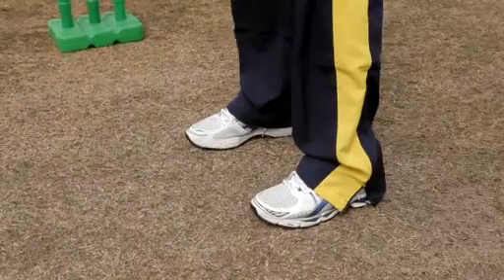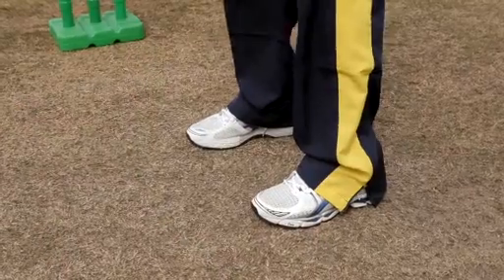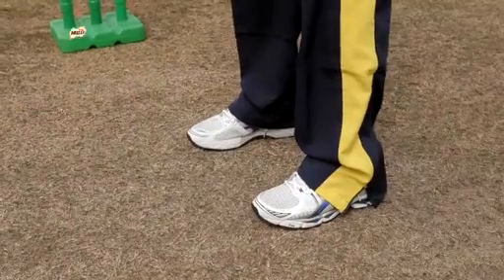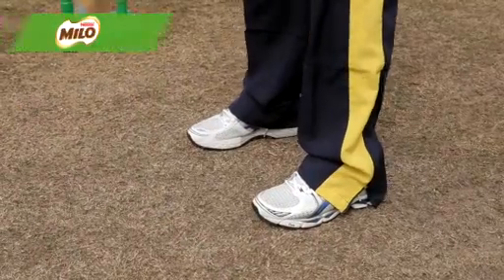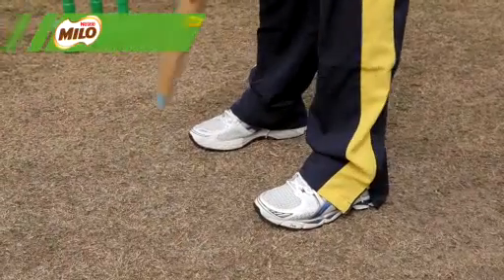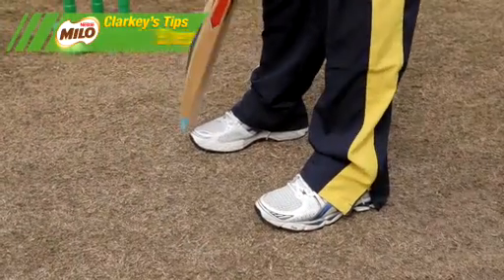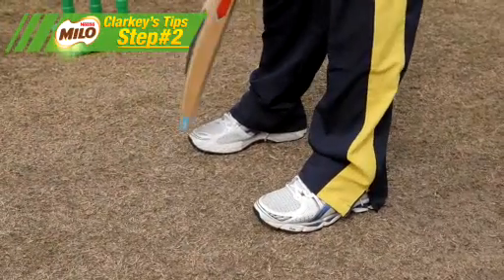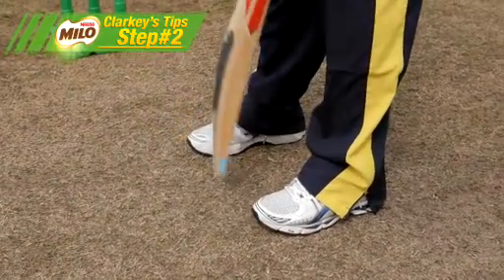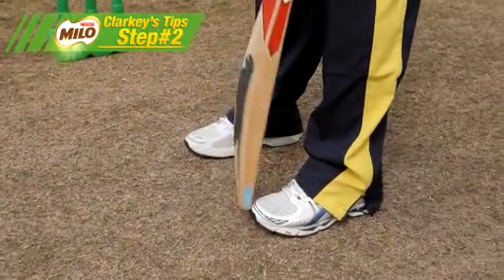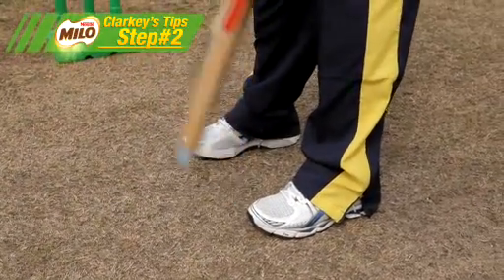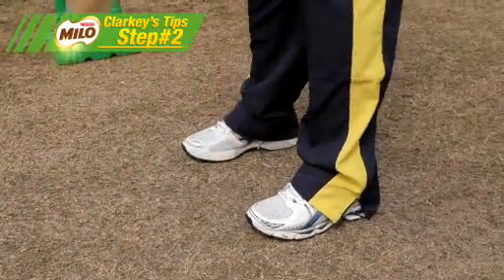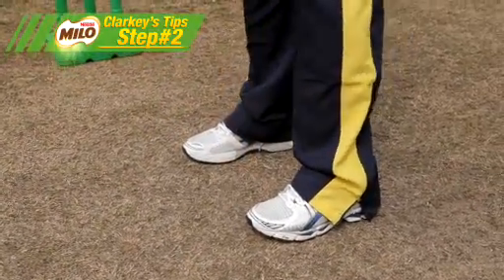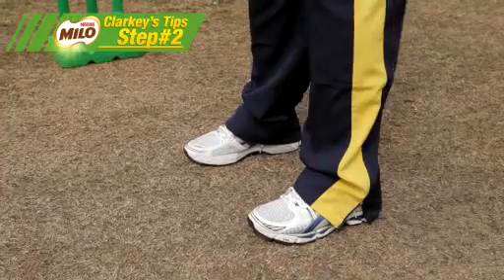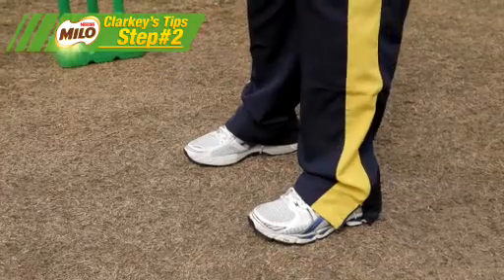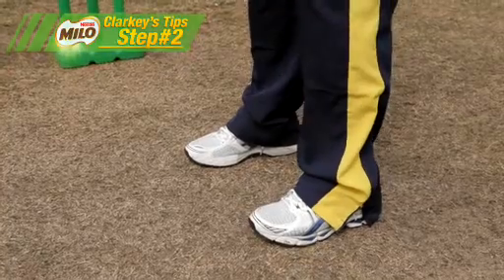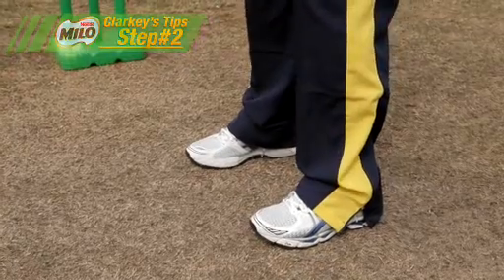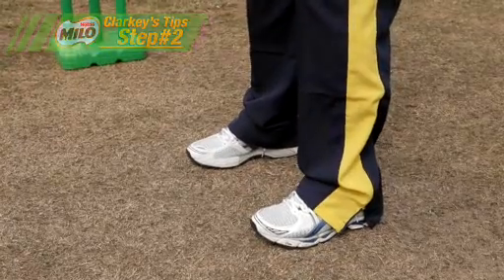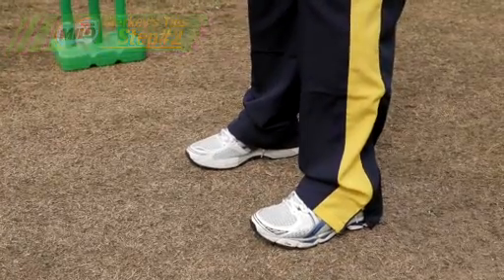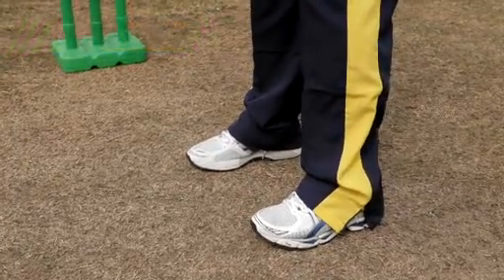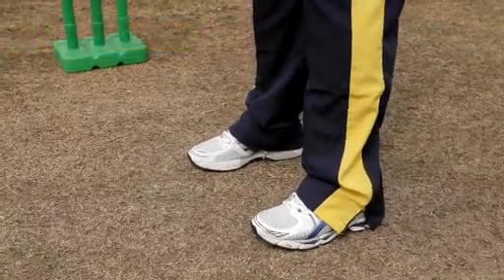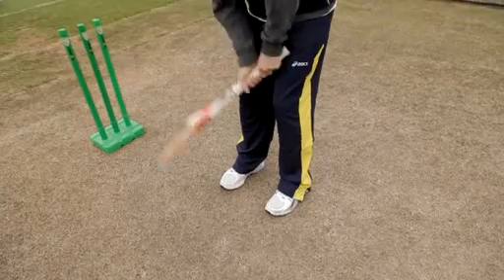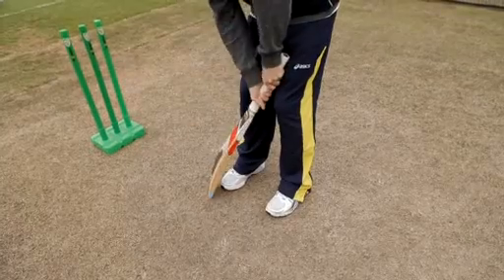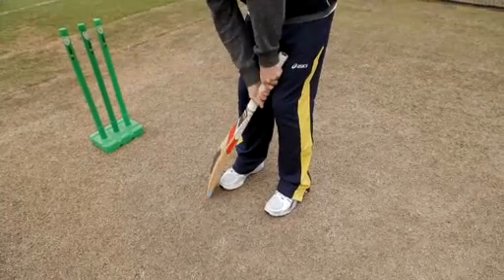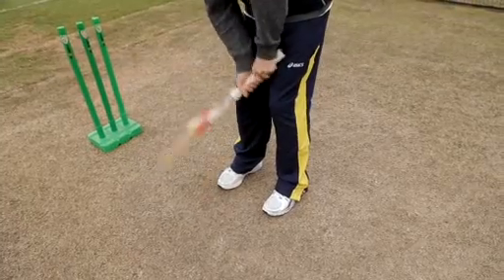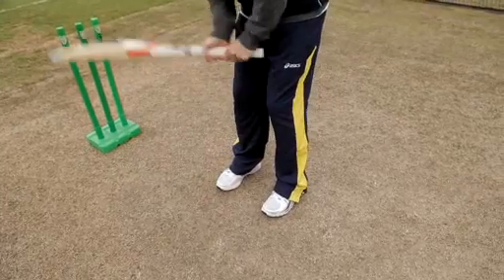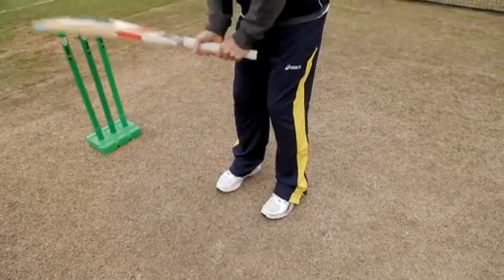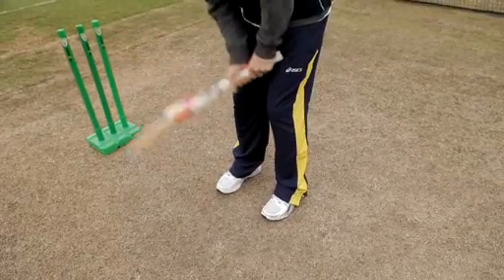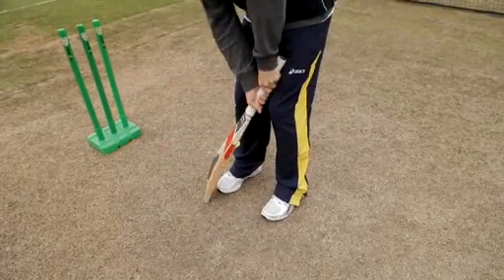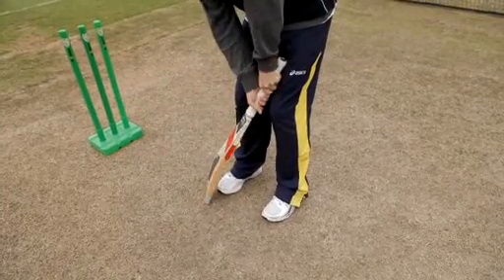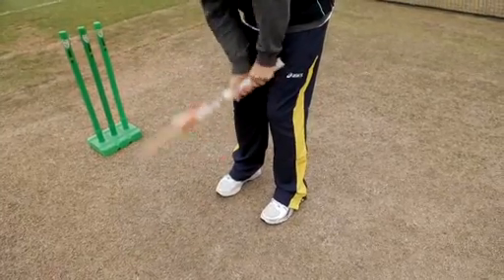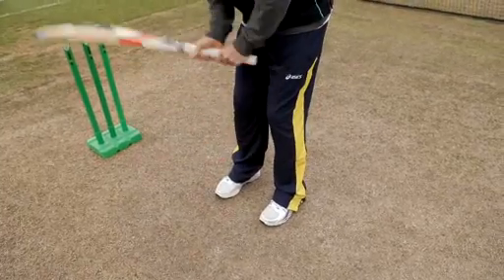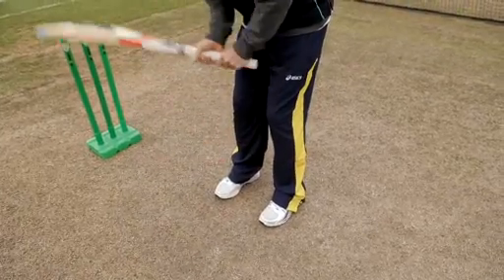Step two is about trying to get your feet in a really good side-on position, tapping my bat just behind my big toe.